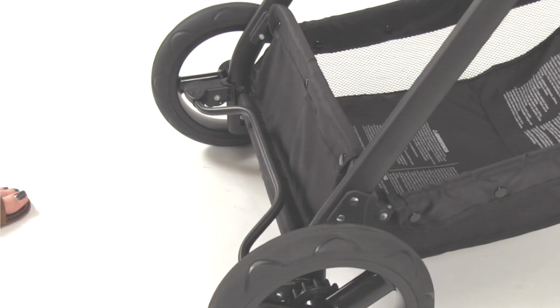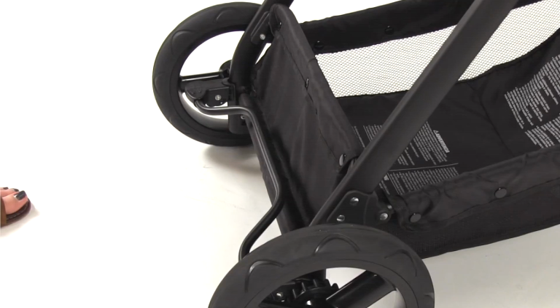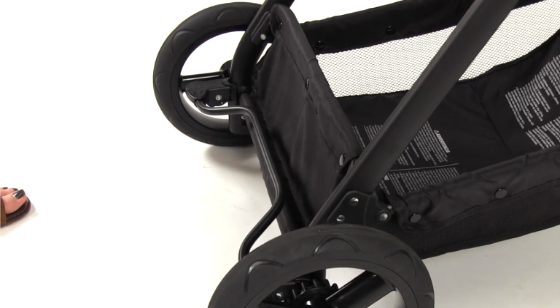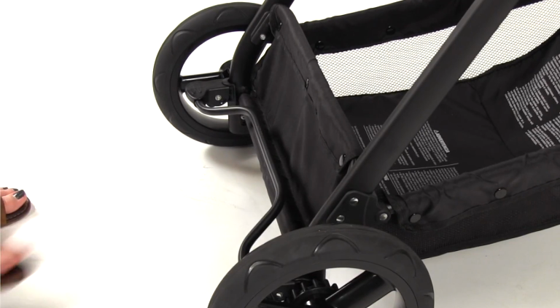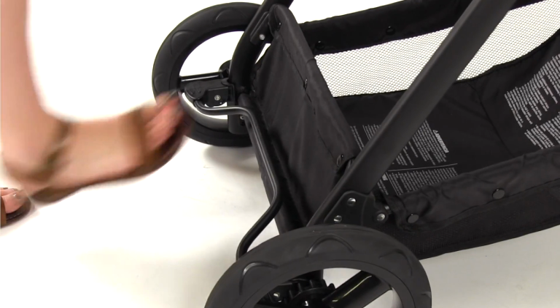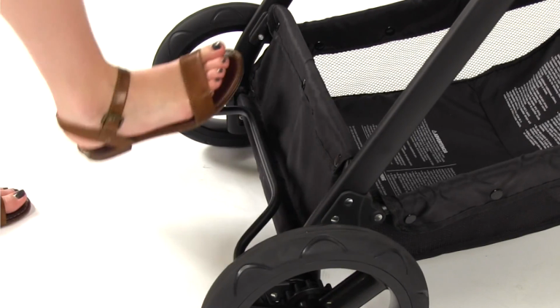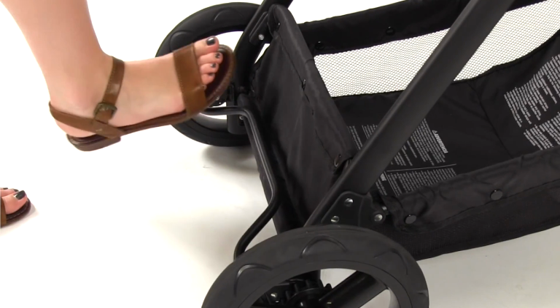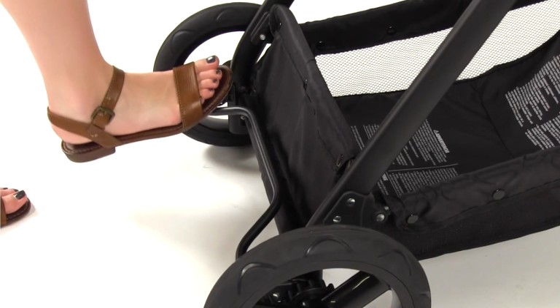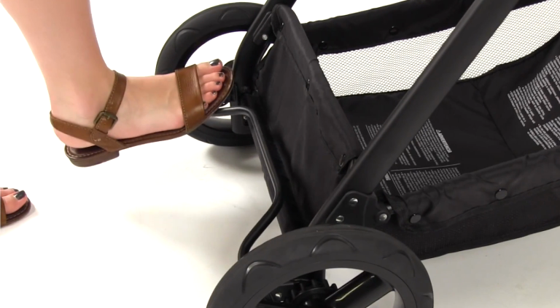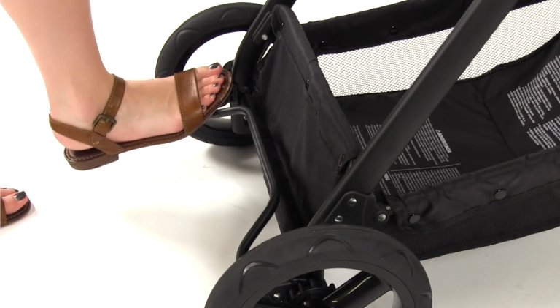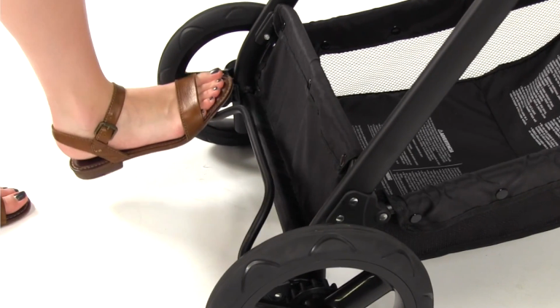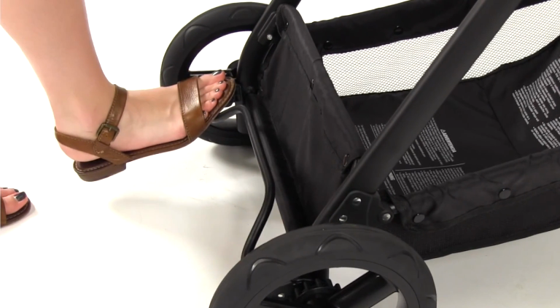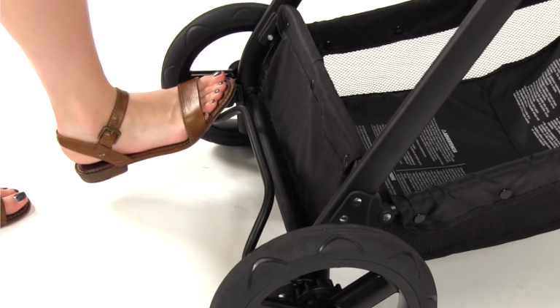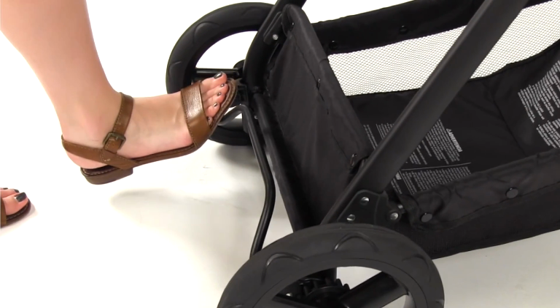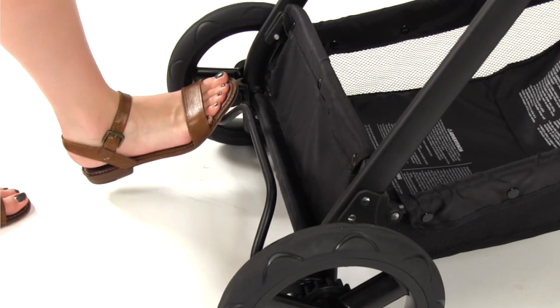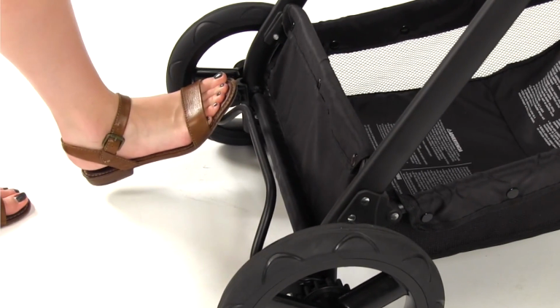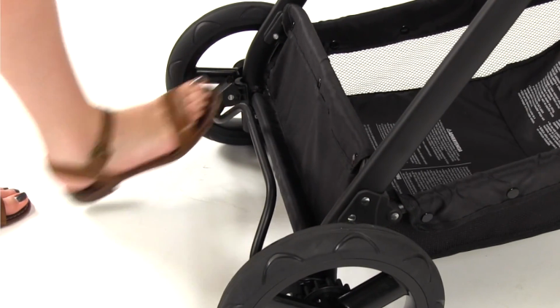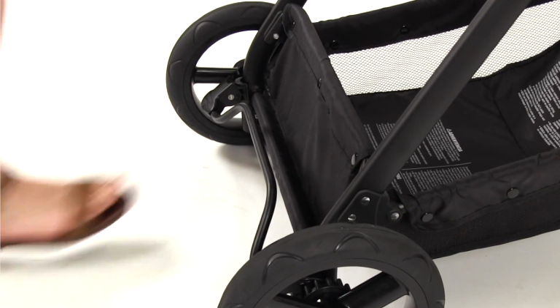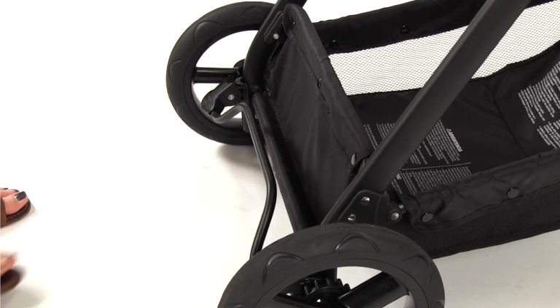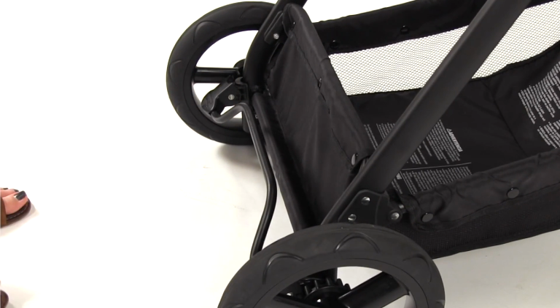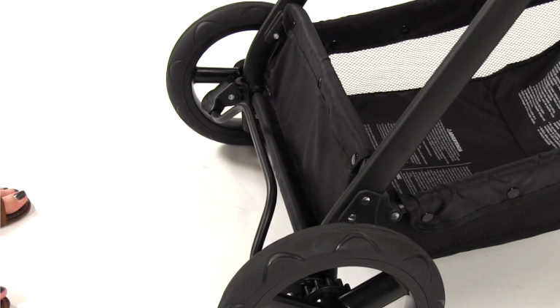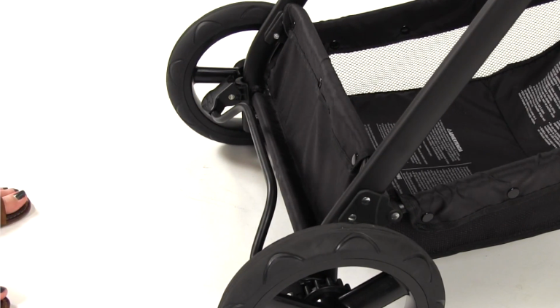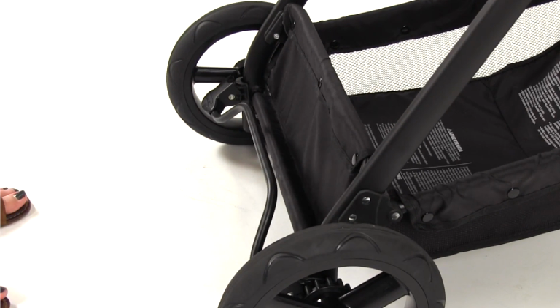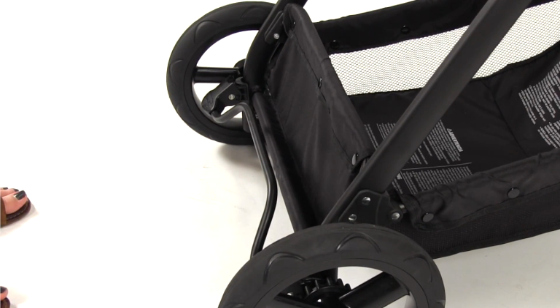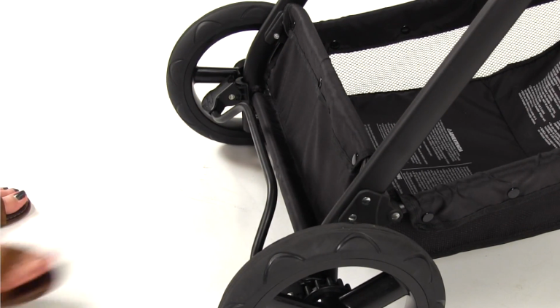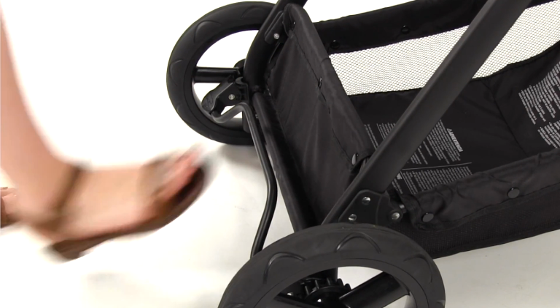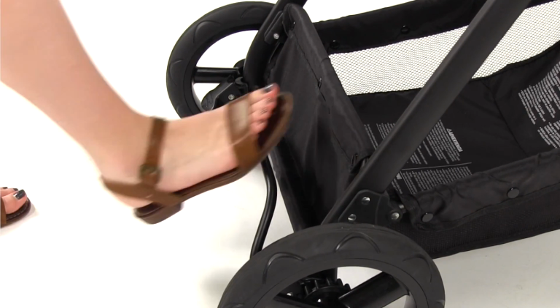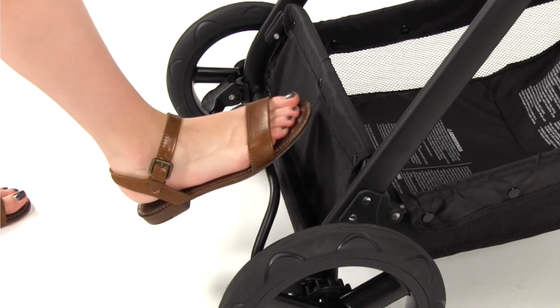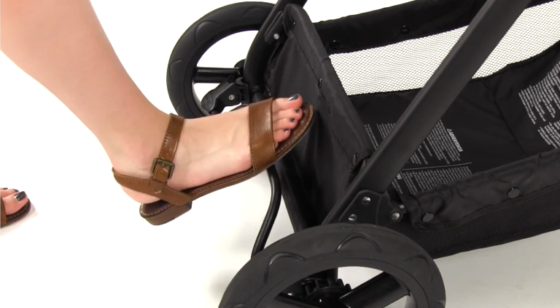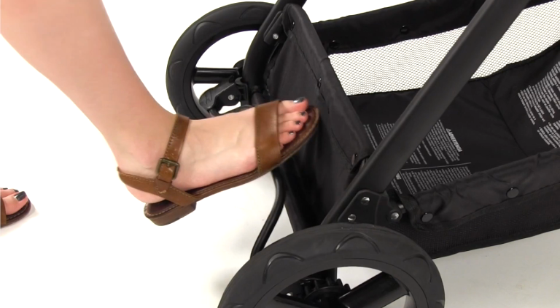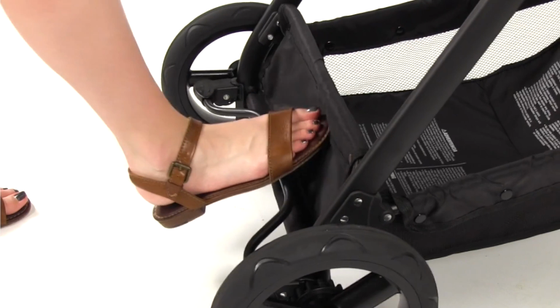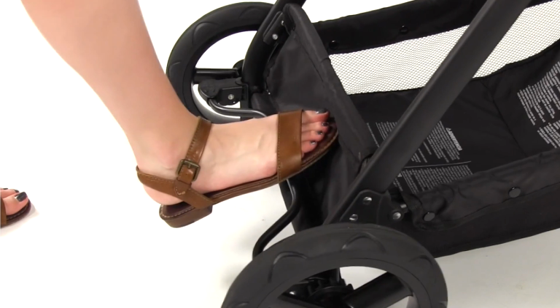Push down on the levers near the rear wheels to lock. To unlock, push down on the back bar.